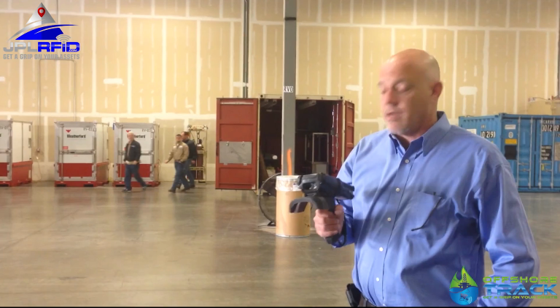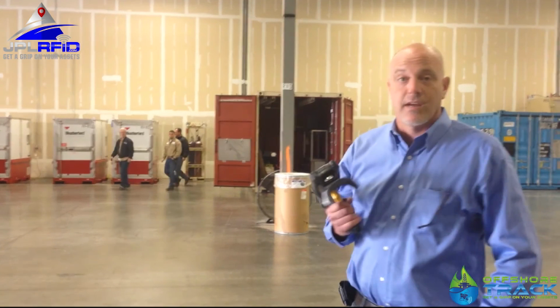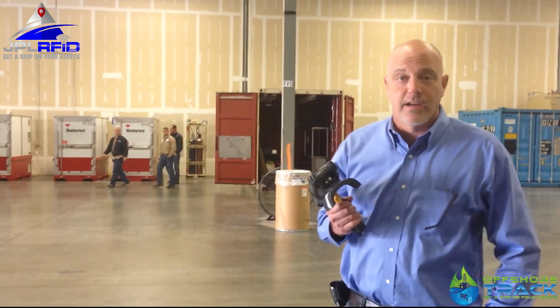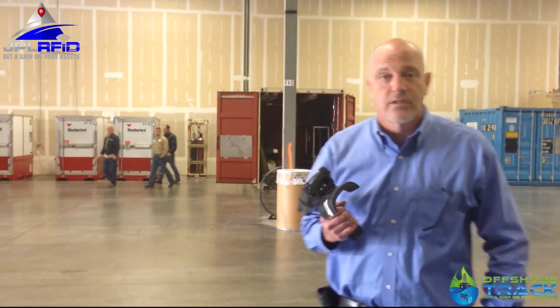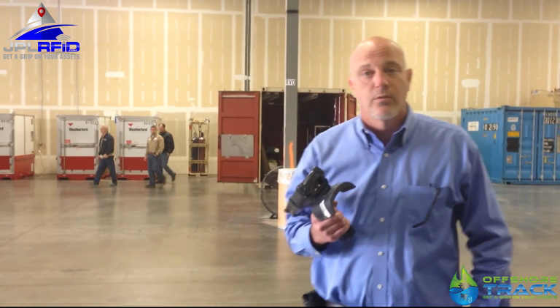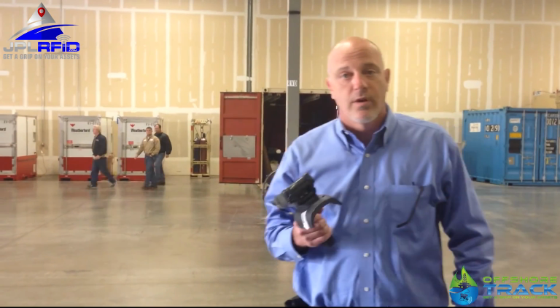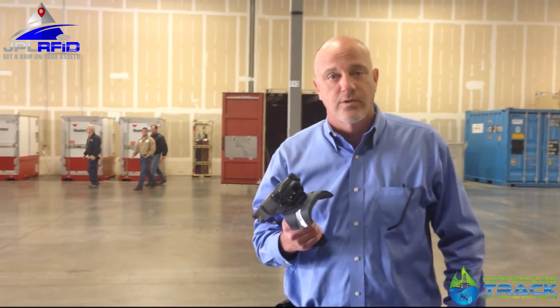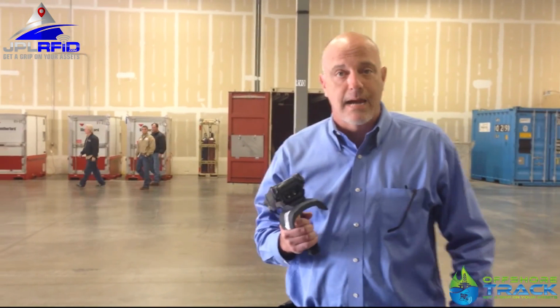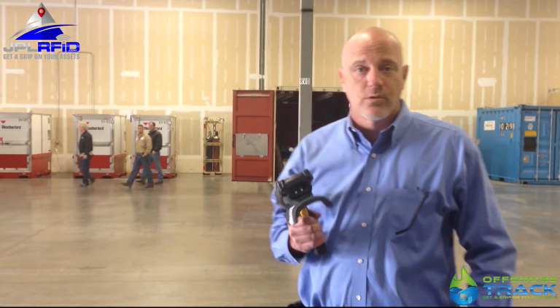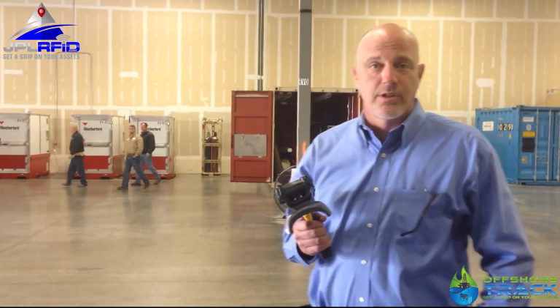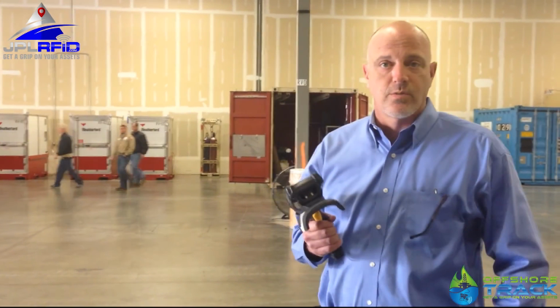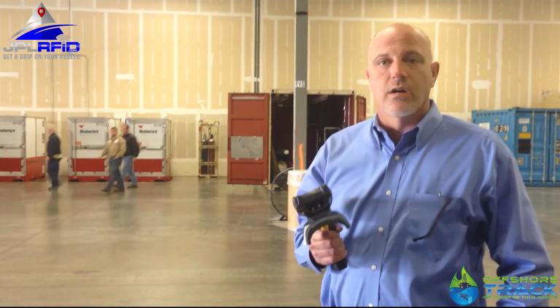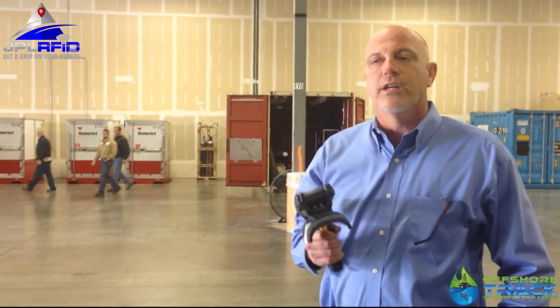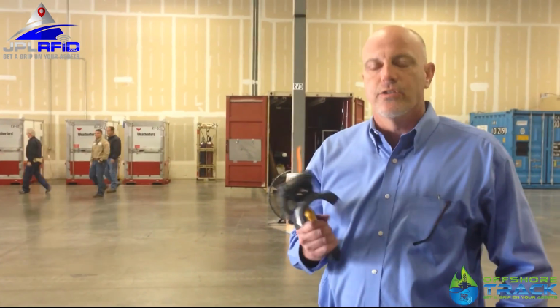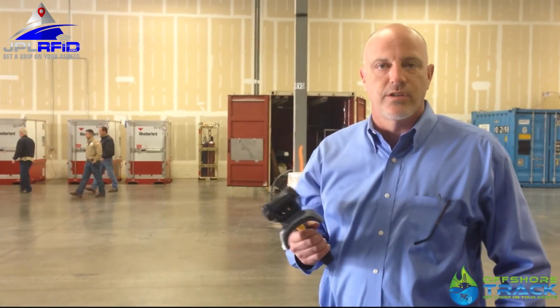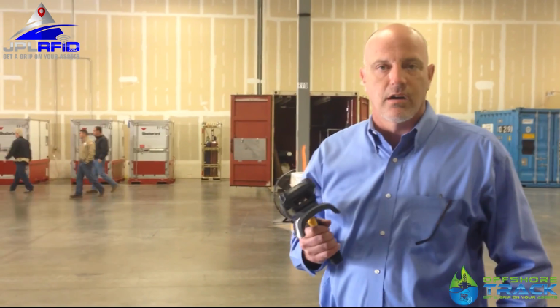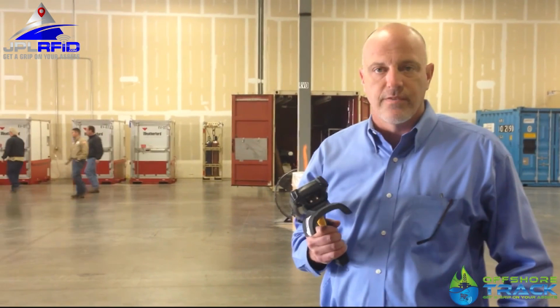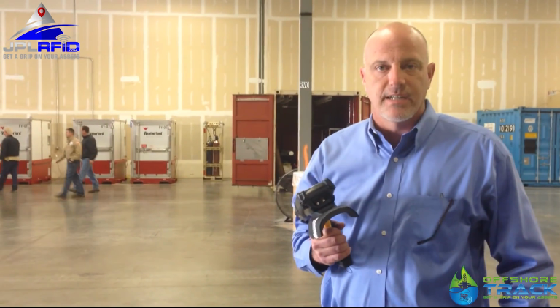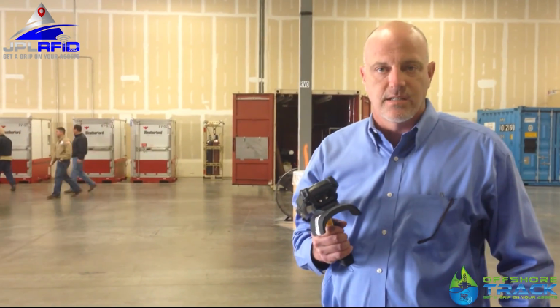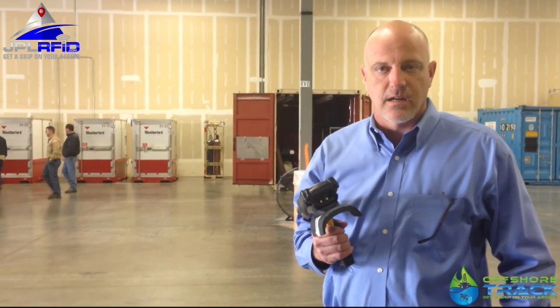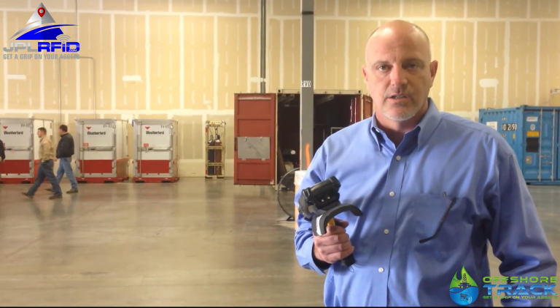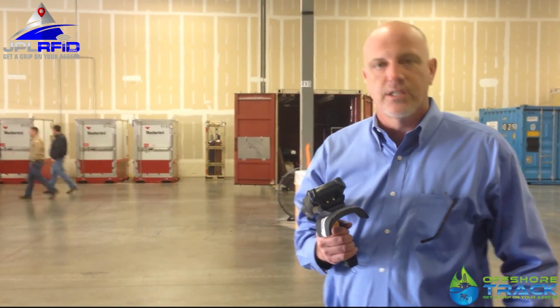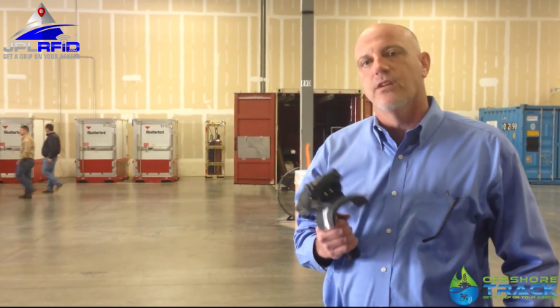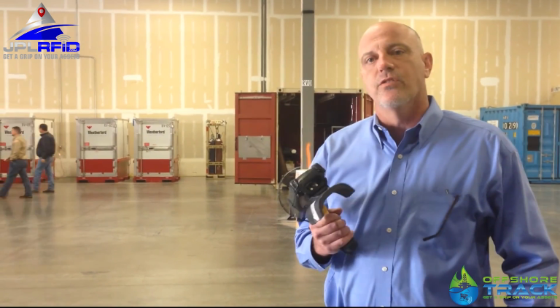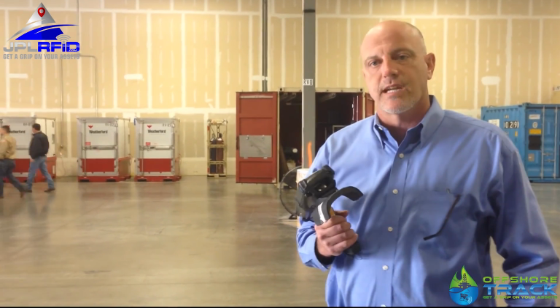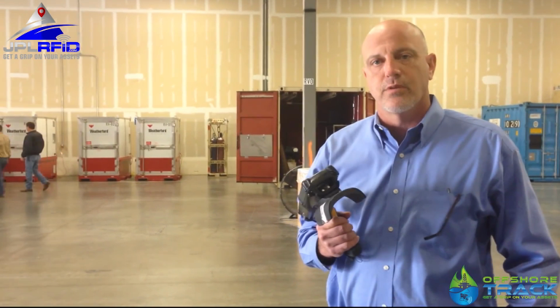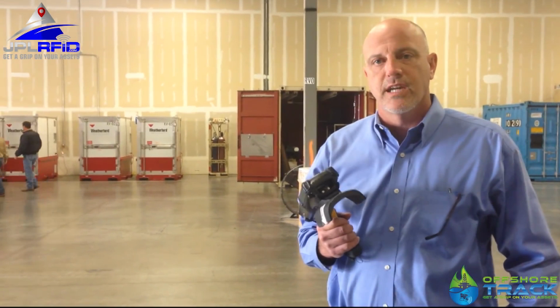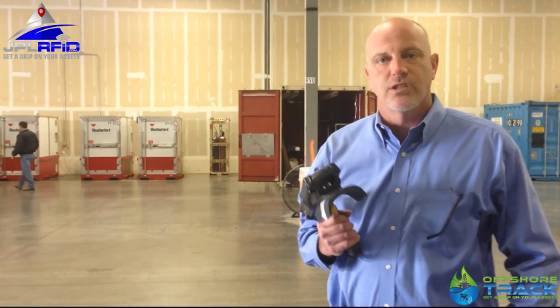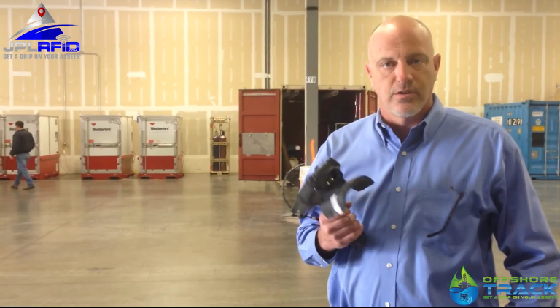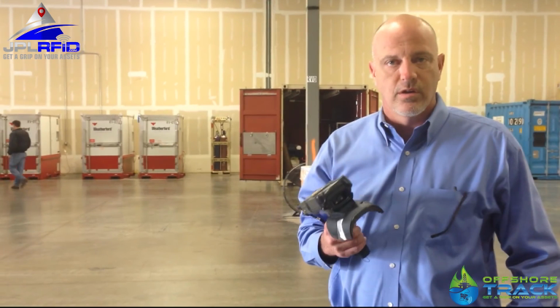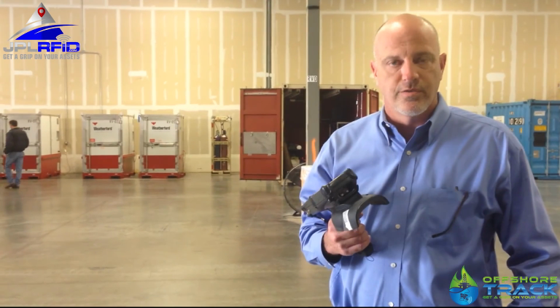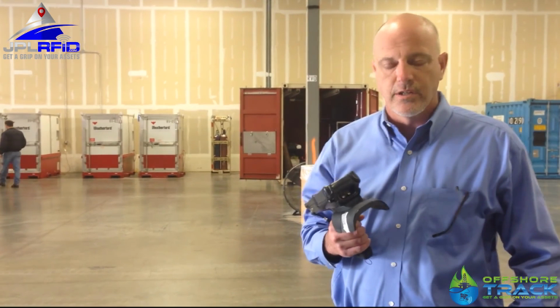I'm Dave Anderson with Weatherford Laboratories. We are introducing RFID technology into sample catching in the oil field.